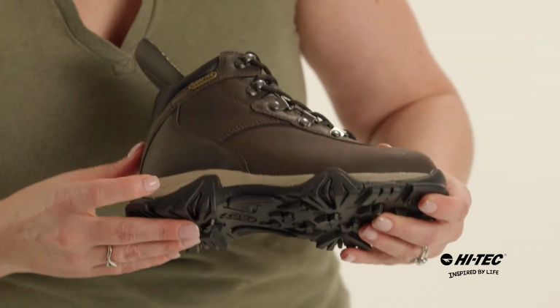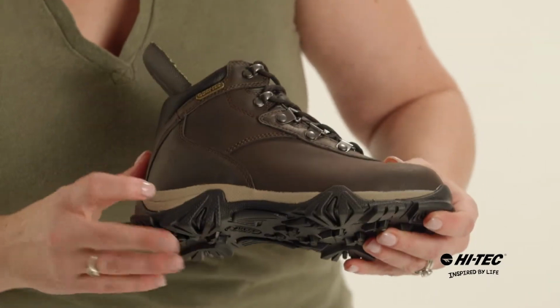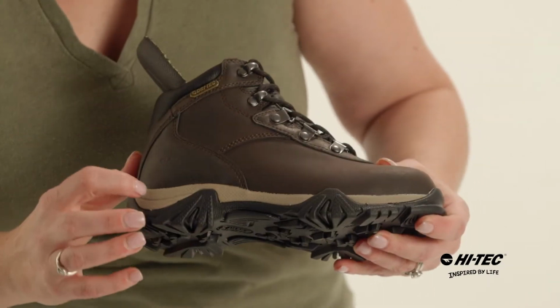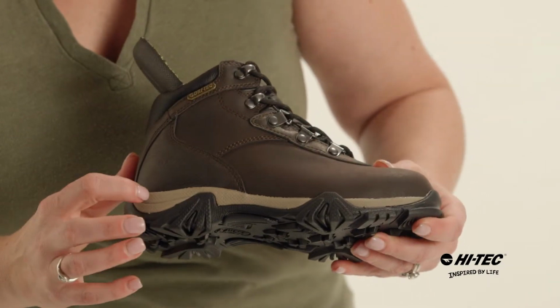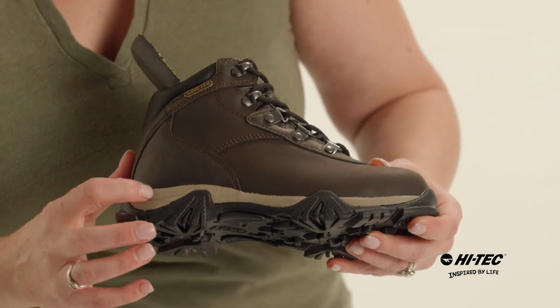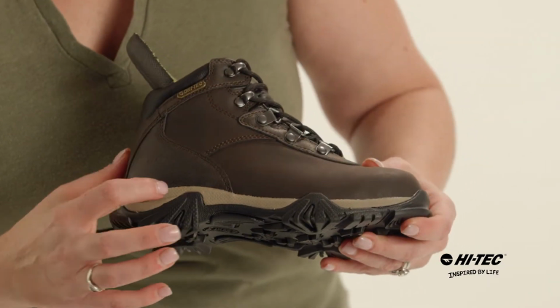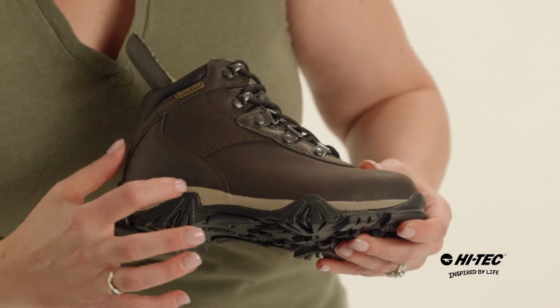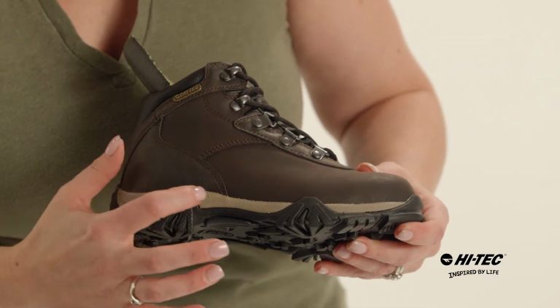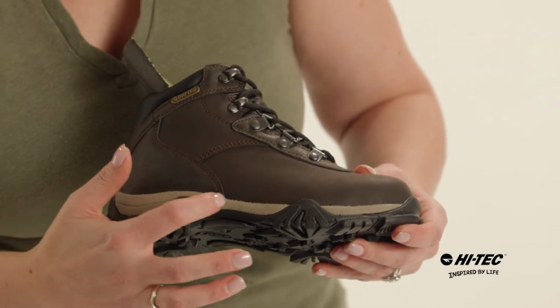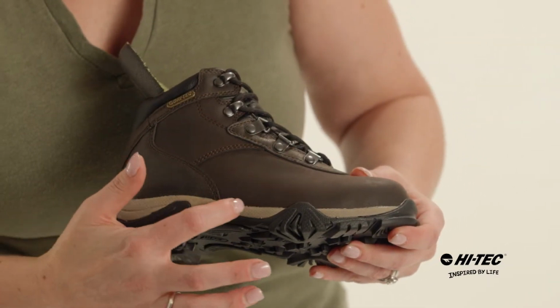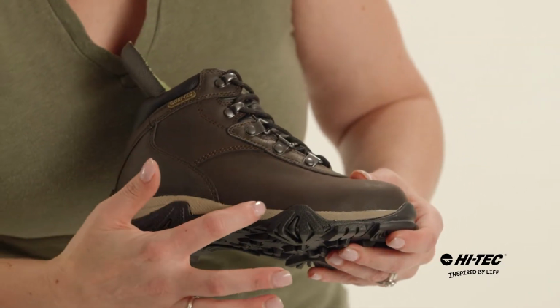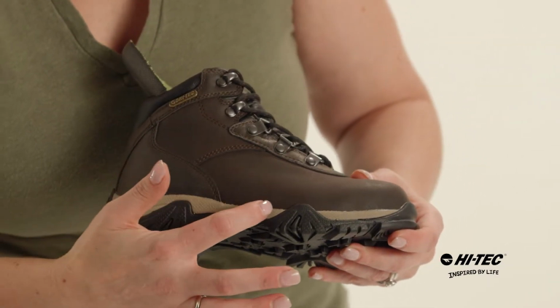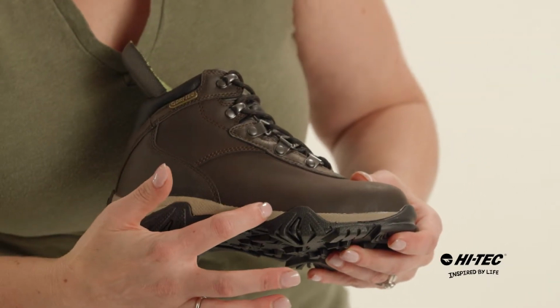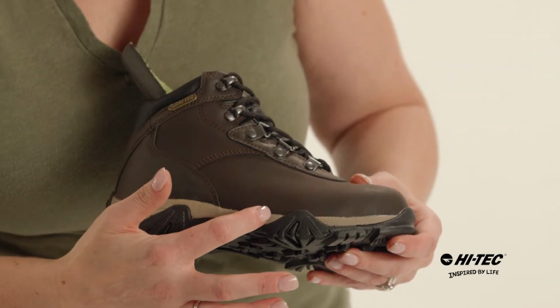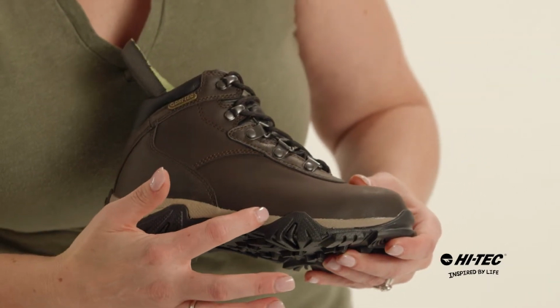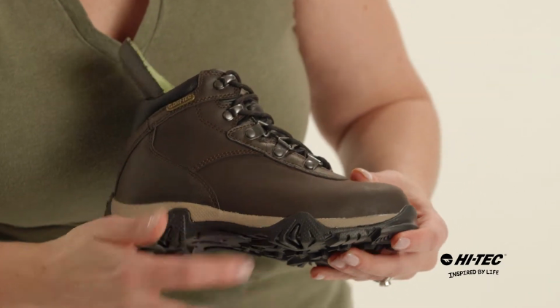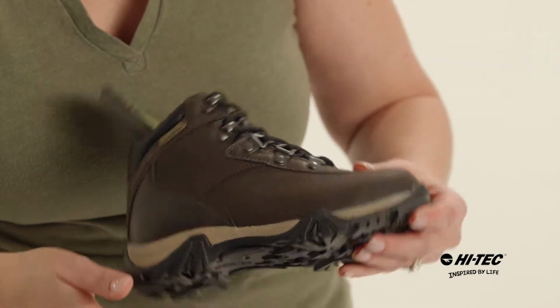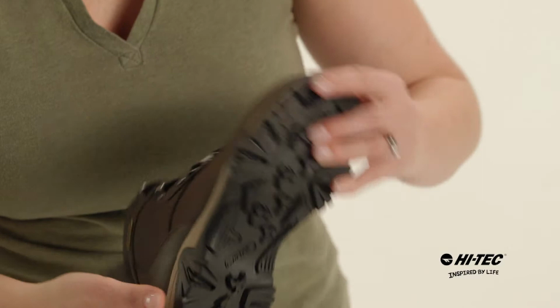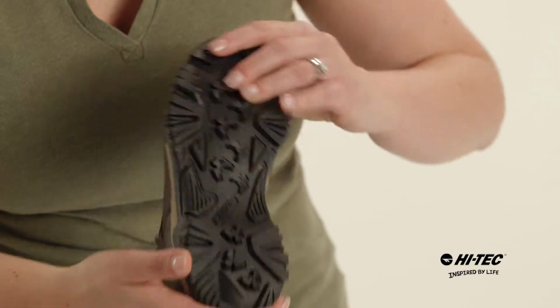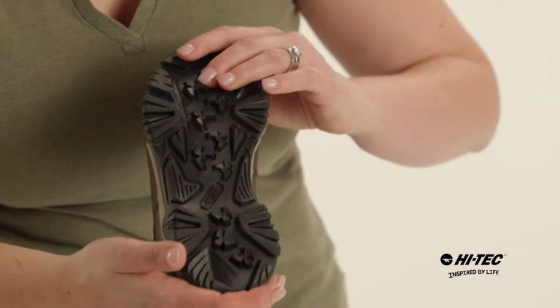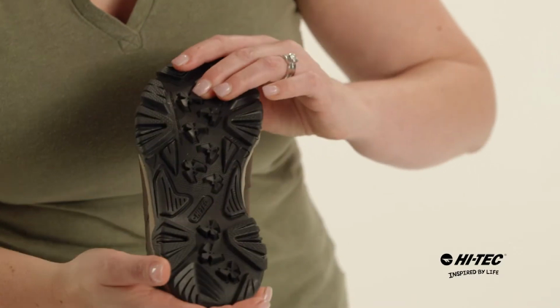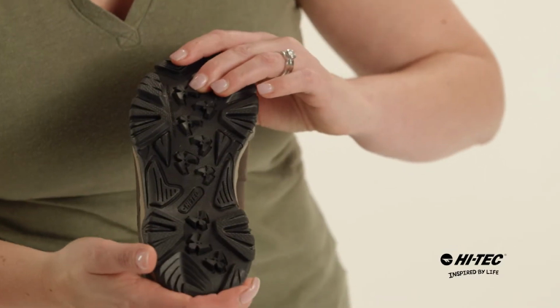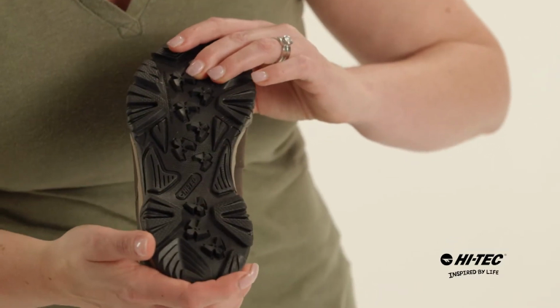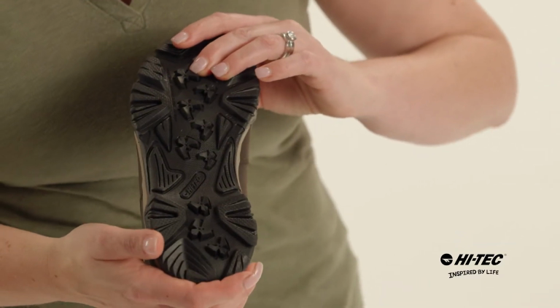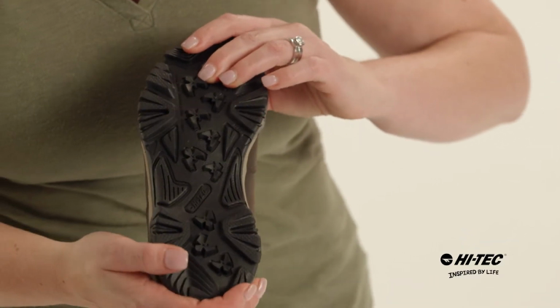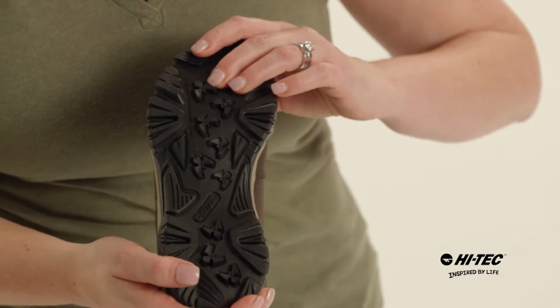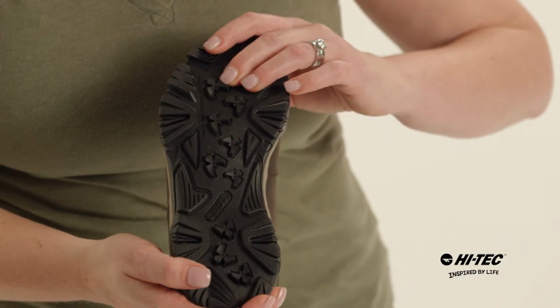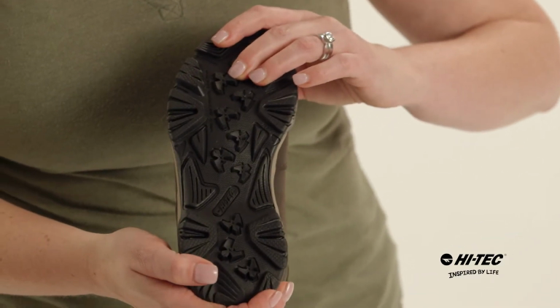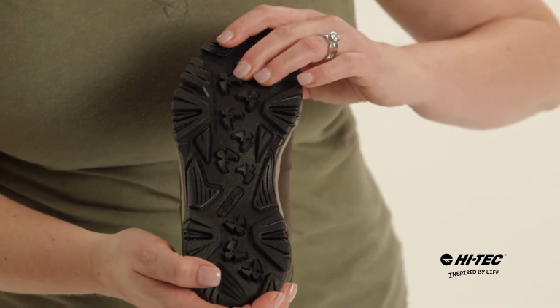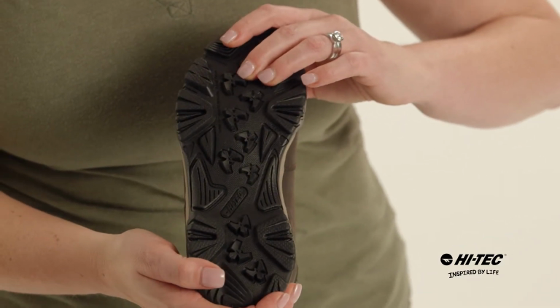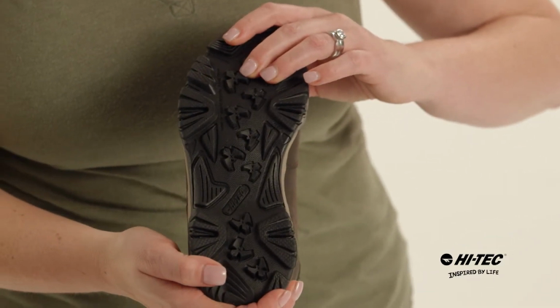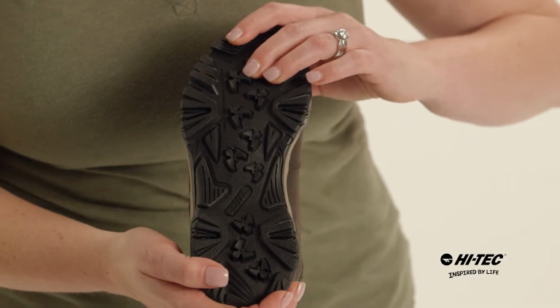There's also an EVA impact-absorbing midsole and a high abrasion traction outsole.